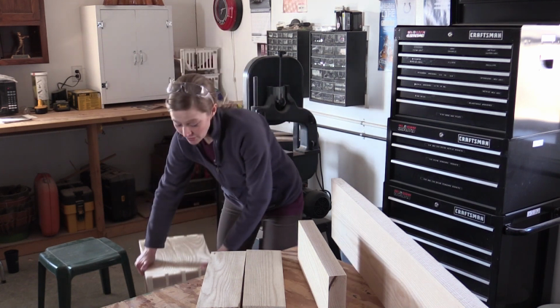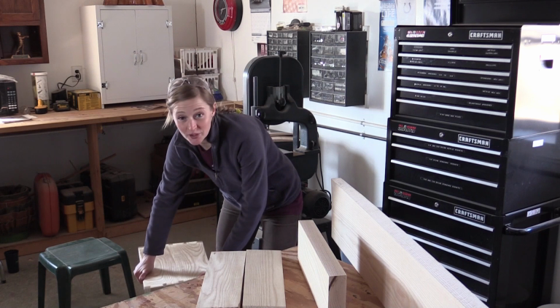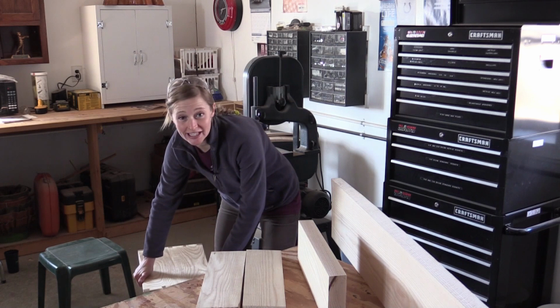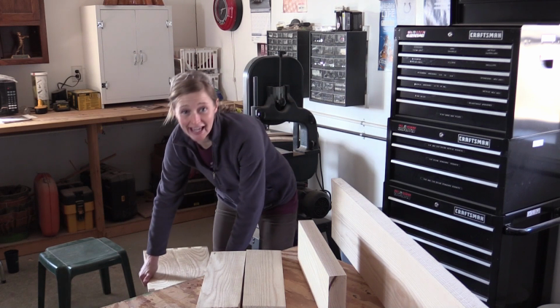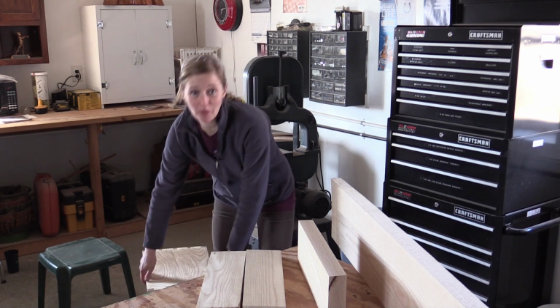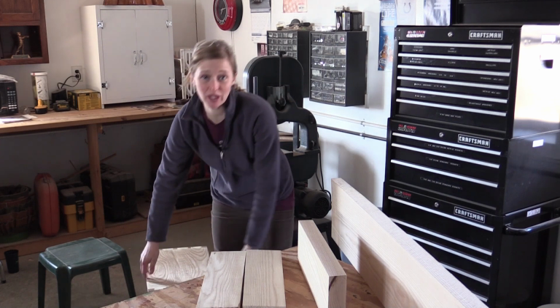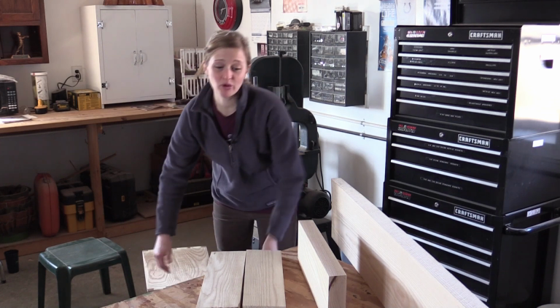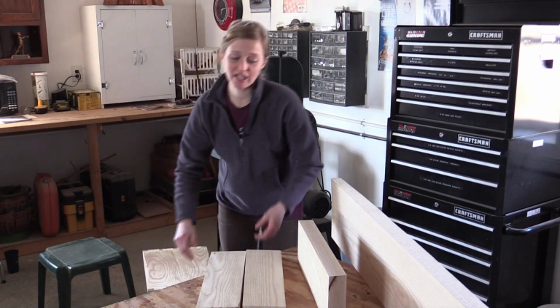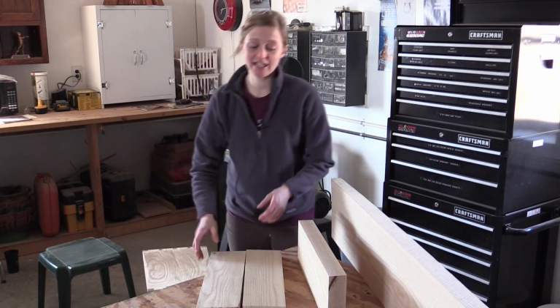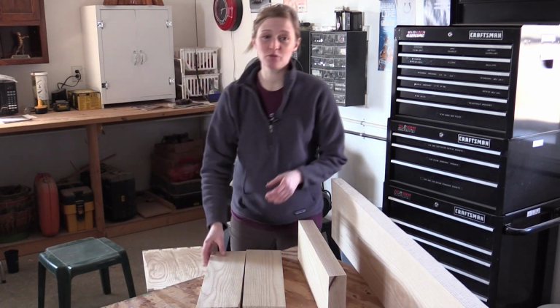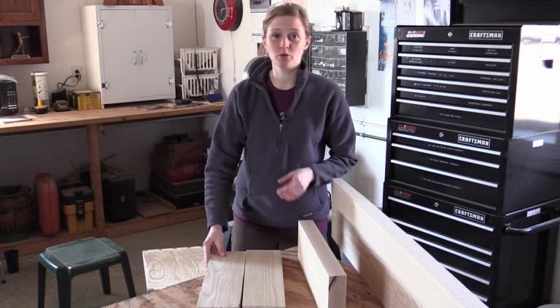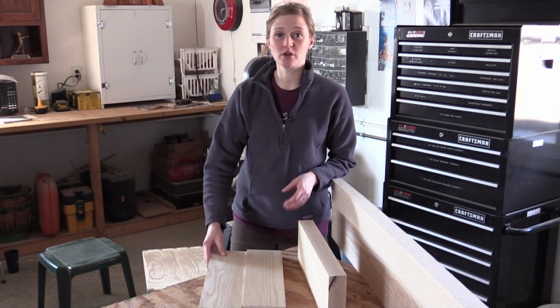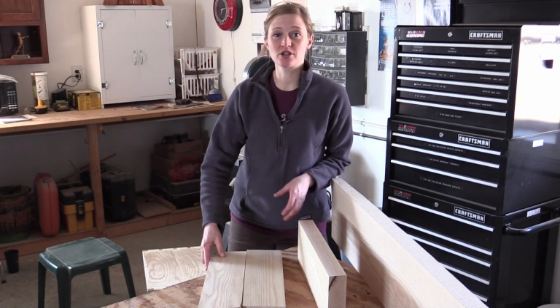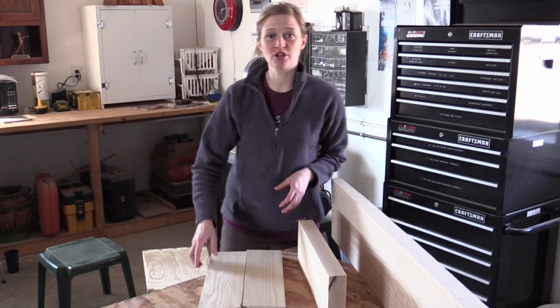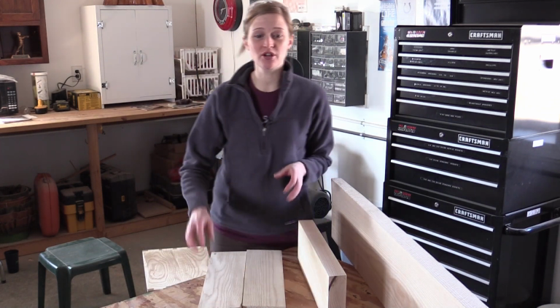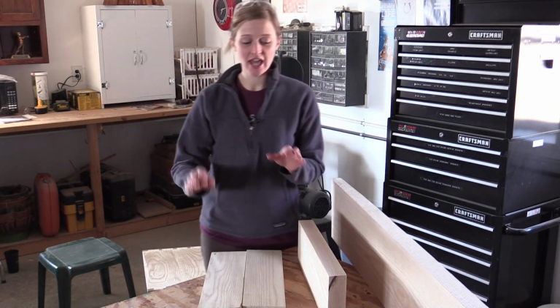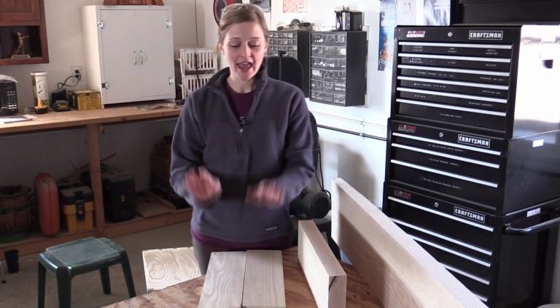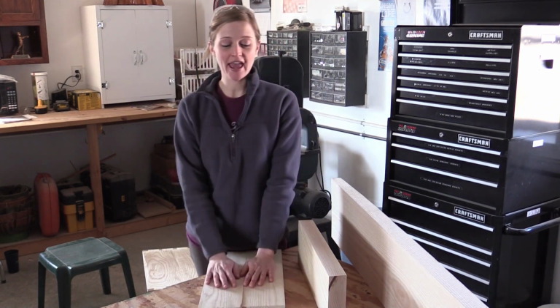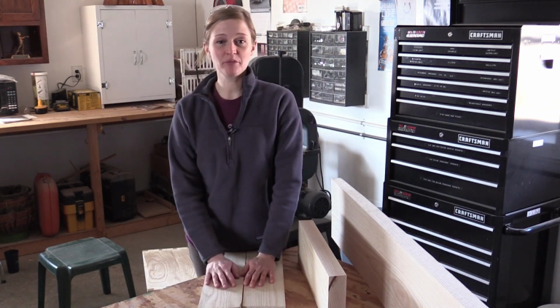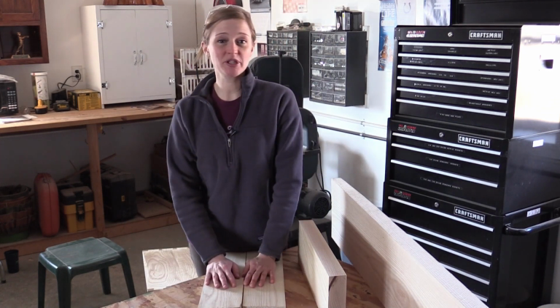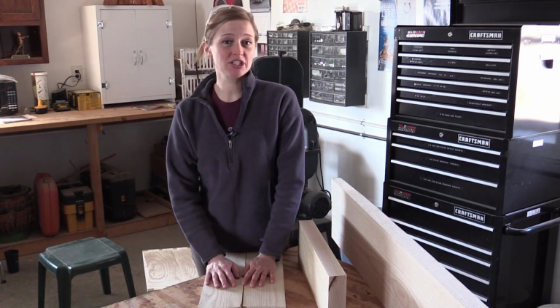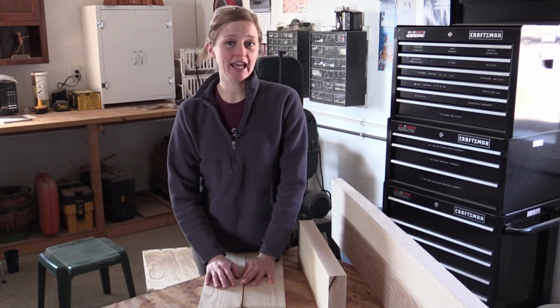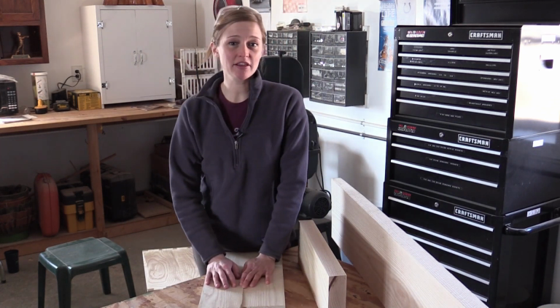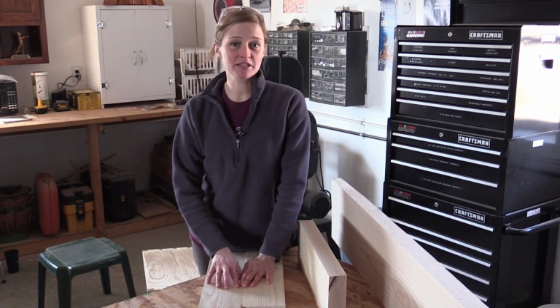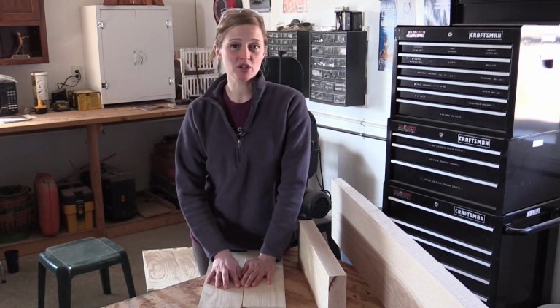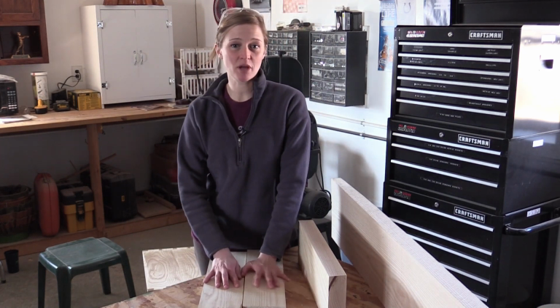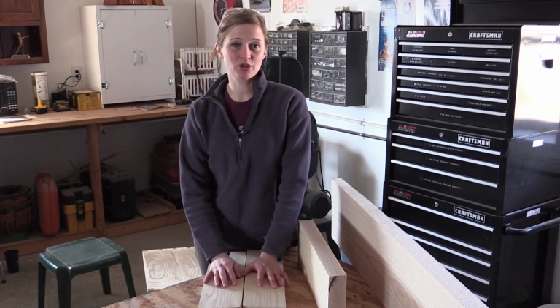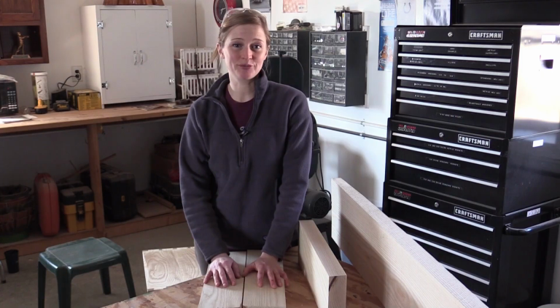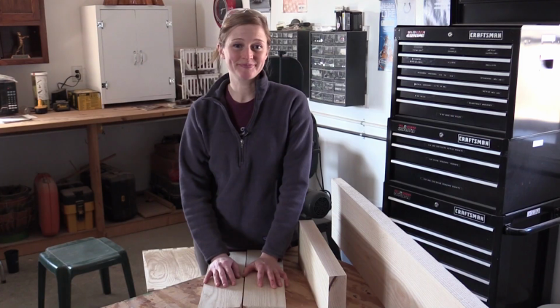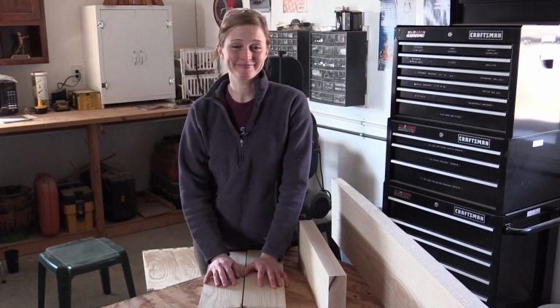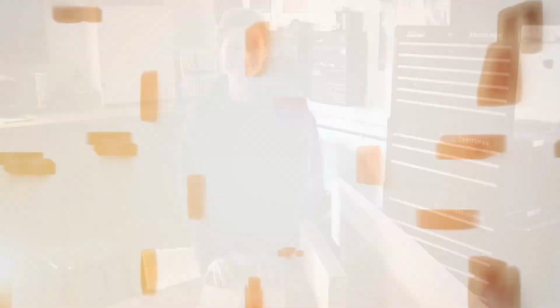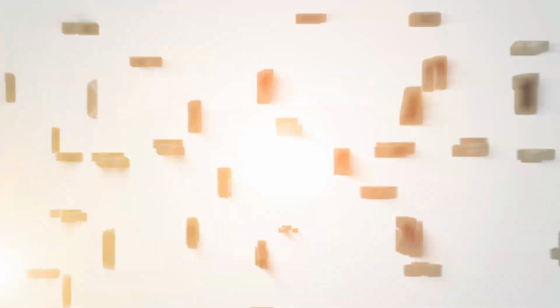Once again, I'm Kimberly McNeiland with Woodworkers' Journal — please check out the Small Shop Journal.